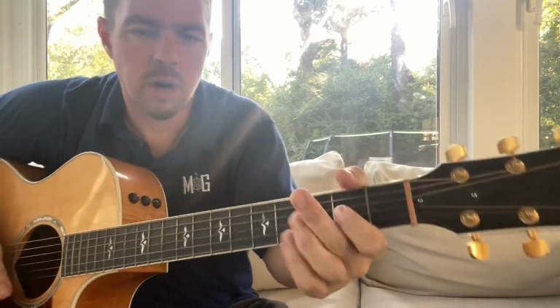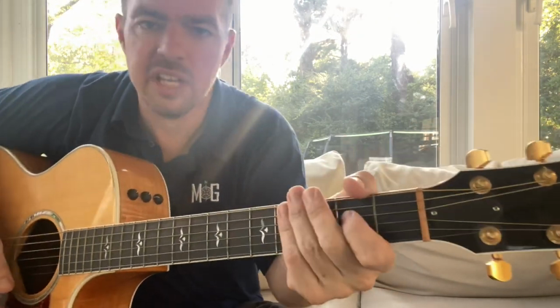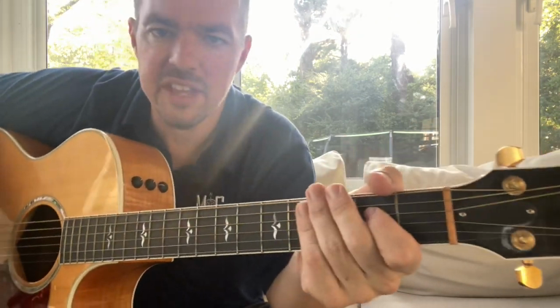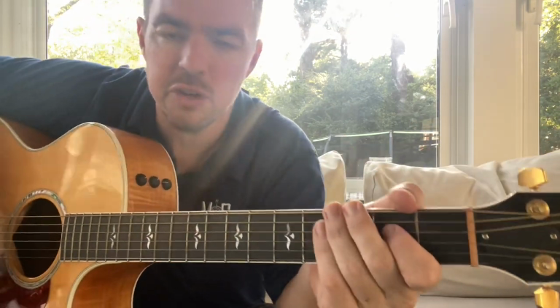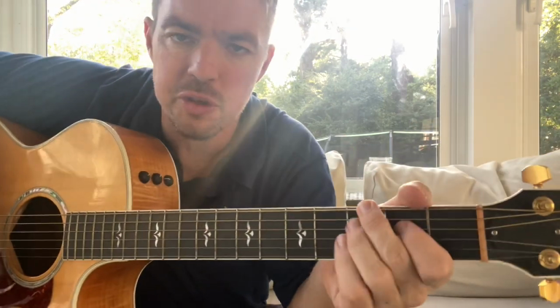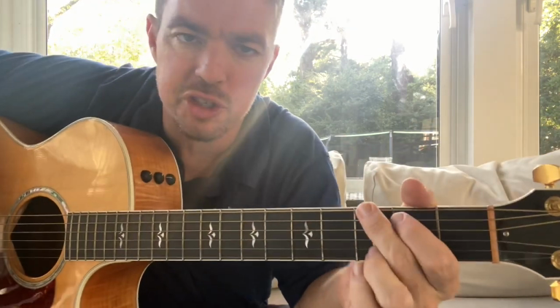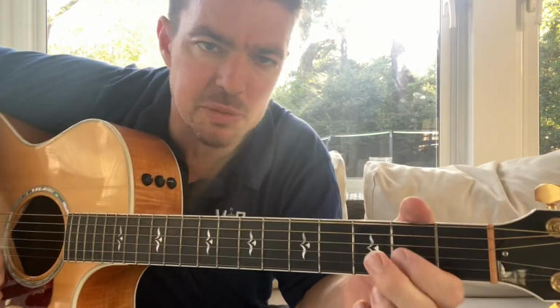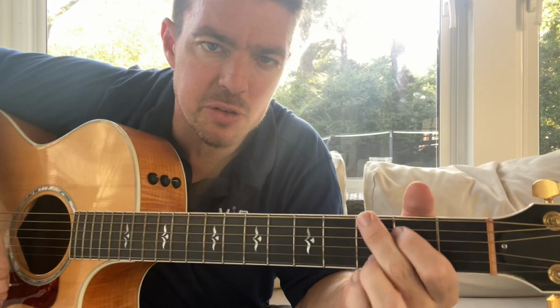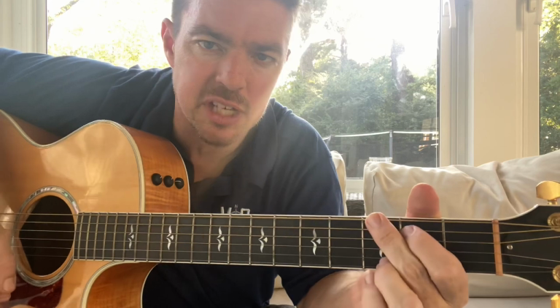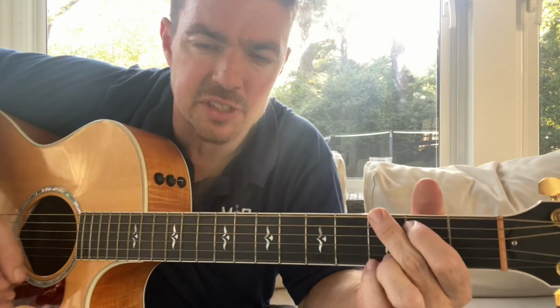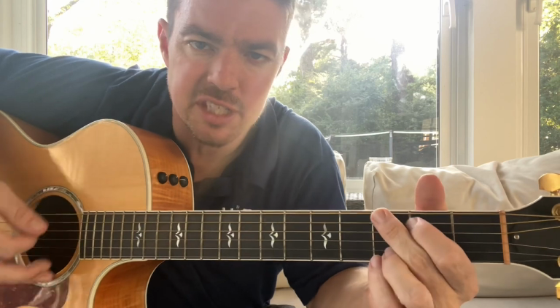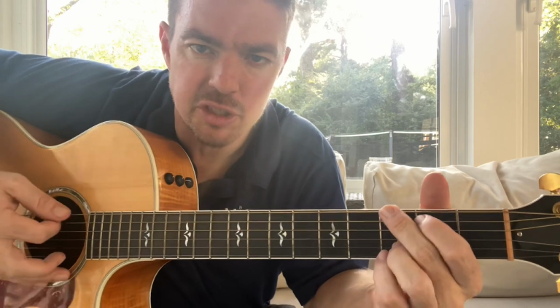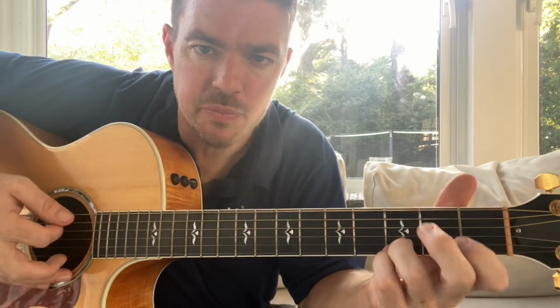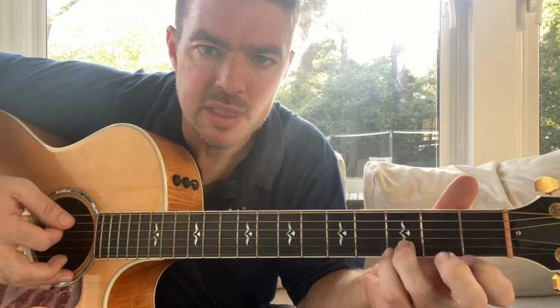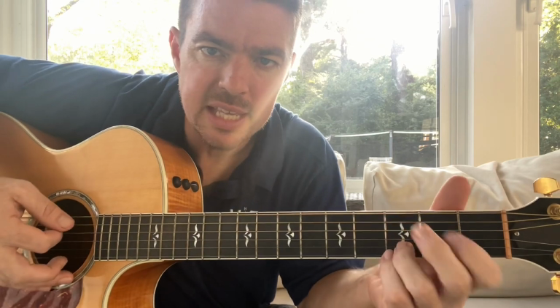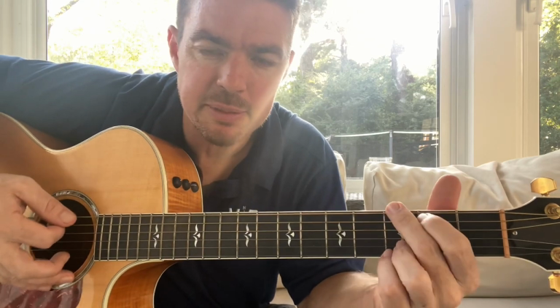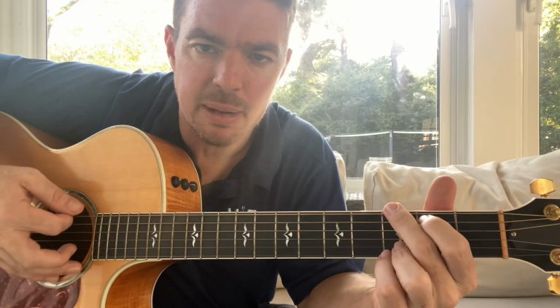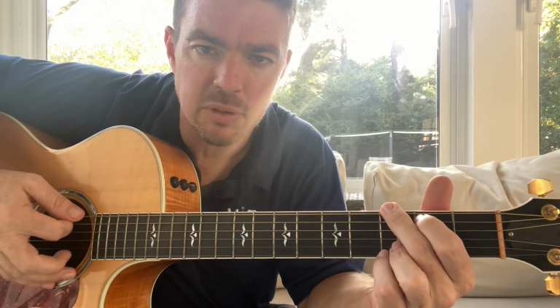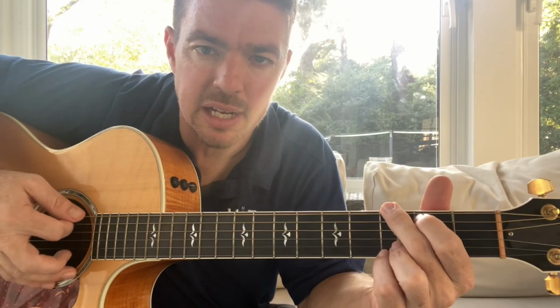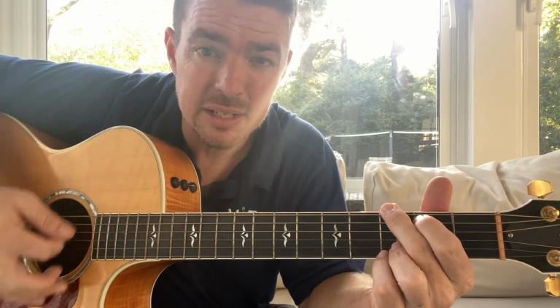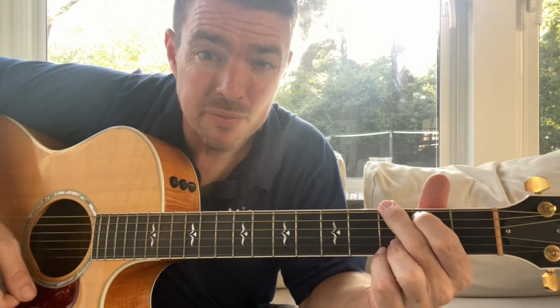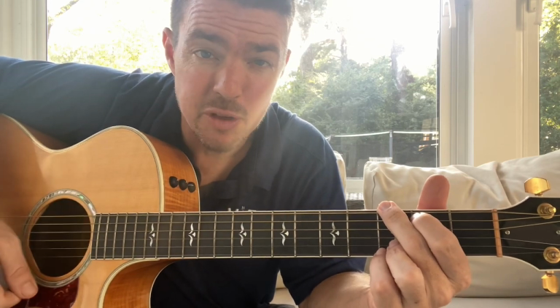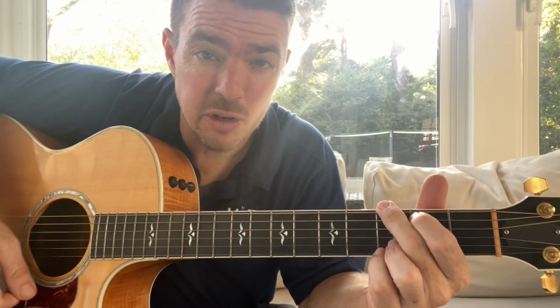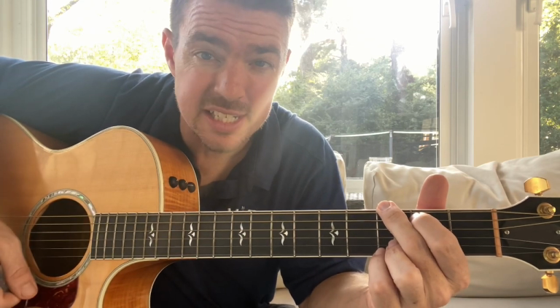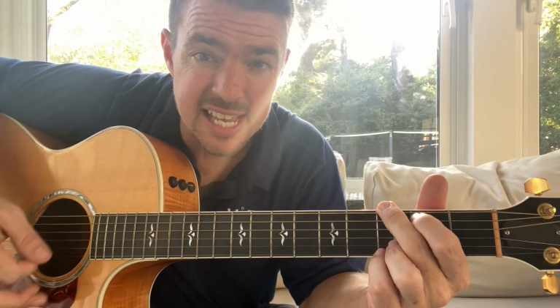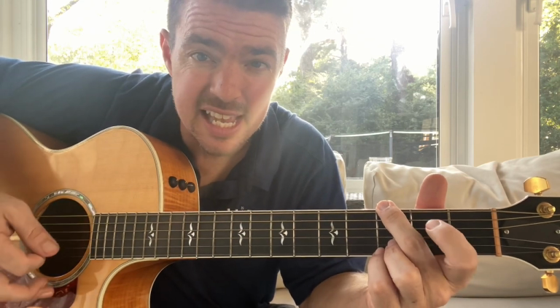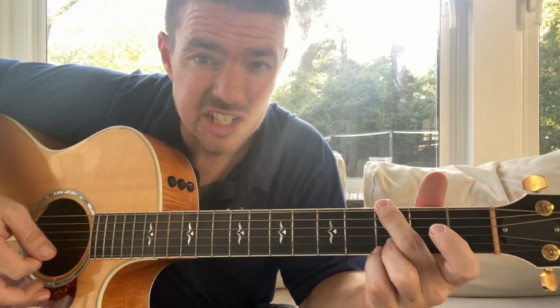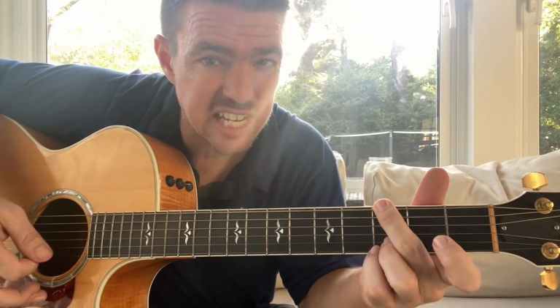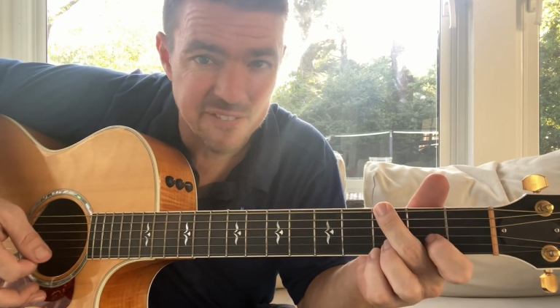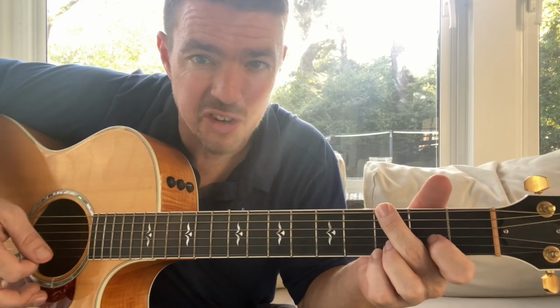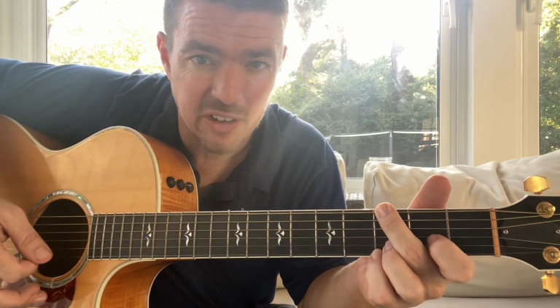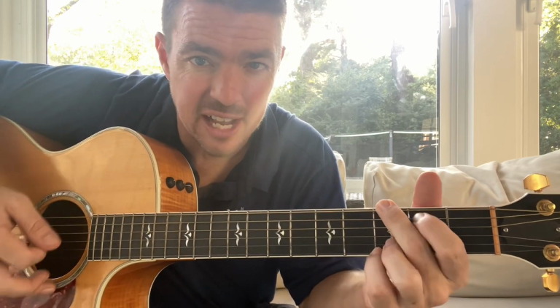Another thing you can do — you see me do this often in songs too. Keep the bottom two locked, go to D. Just take that first finger down.